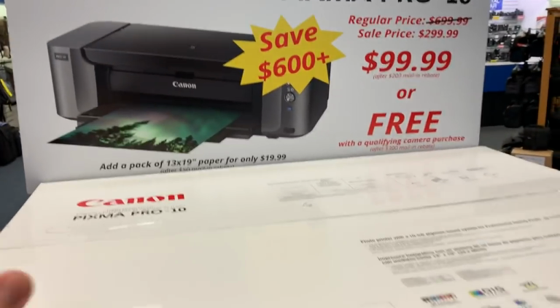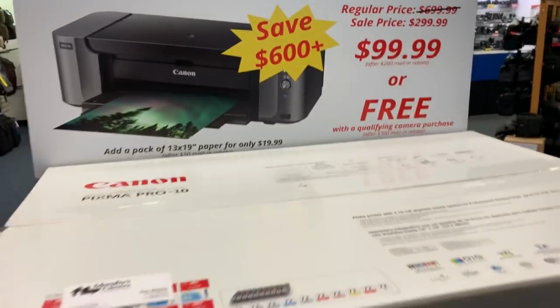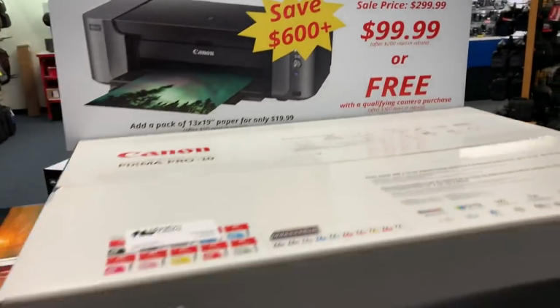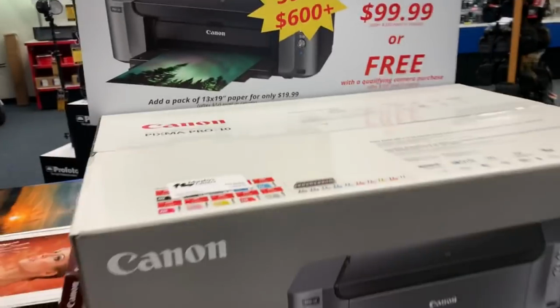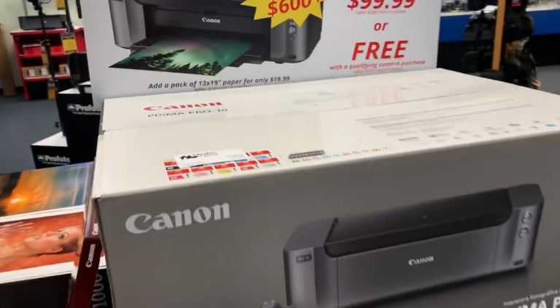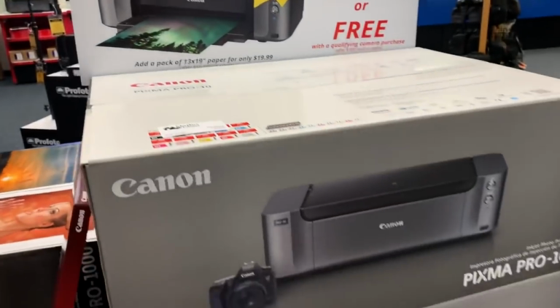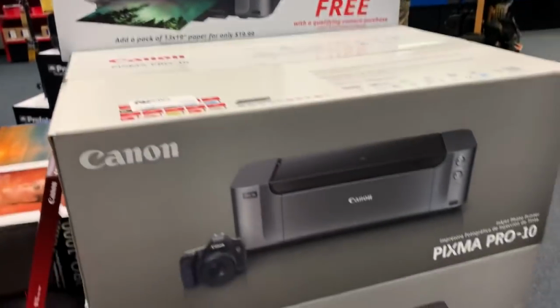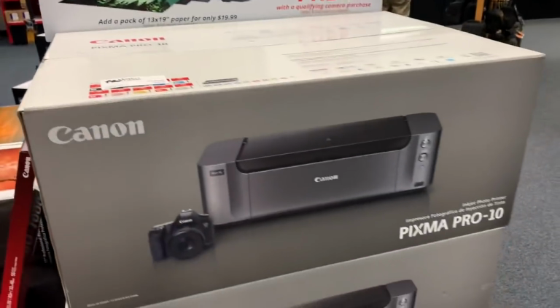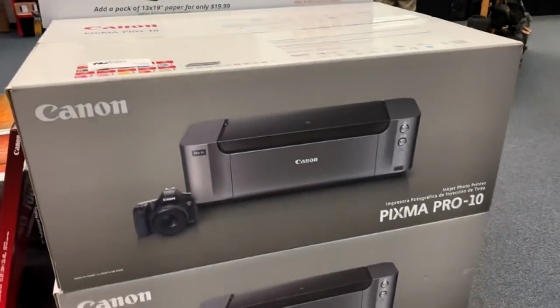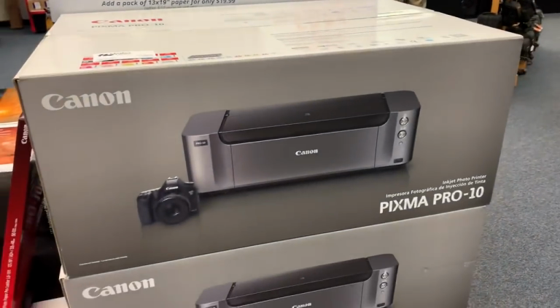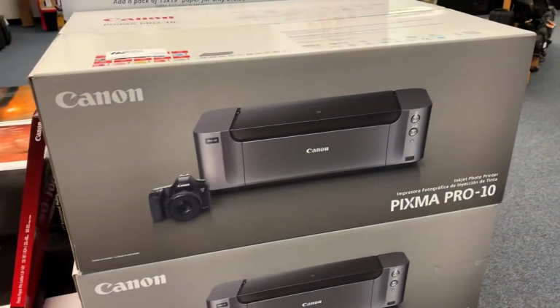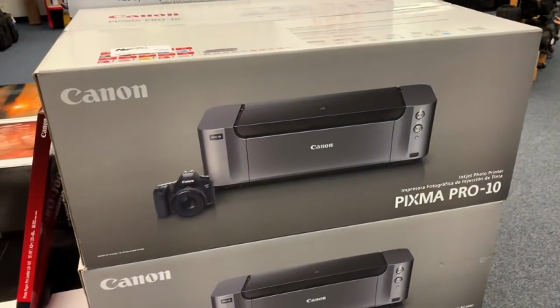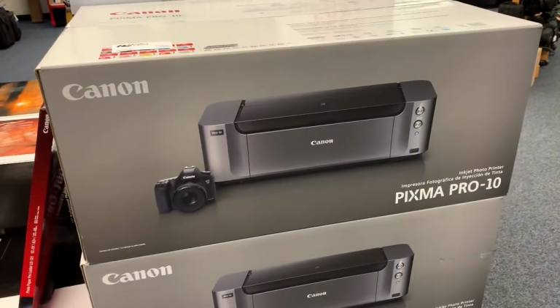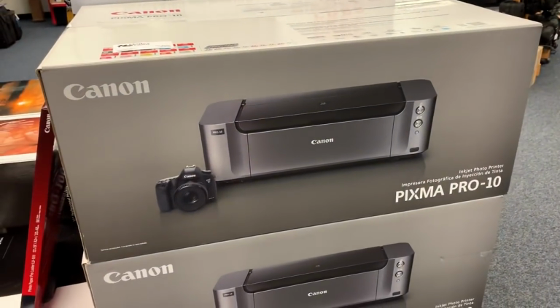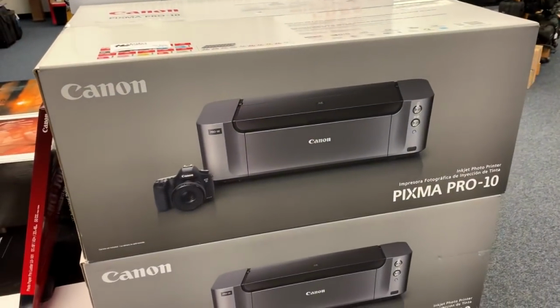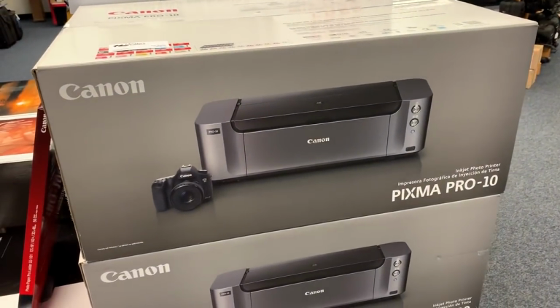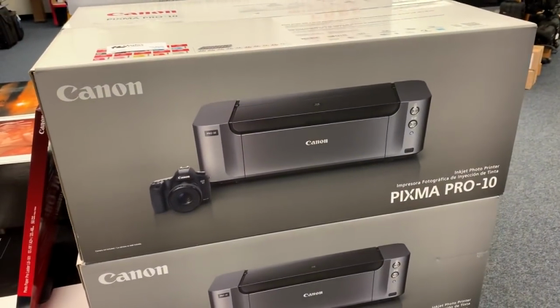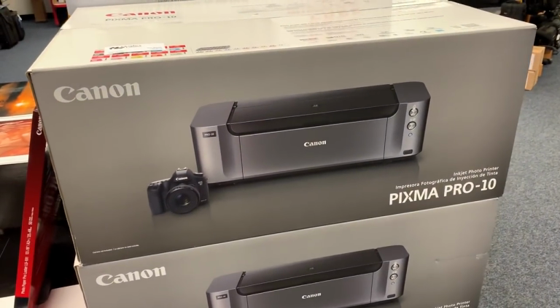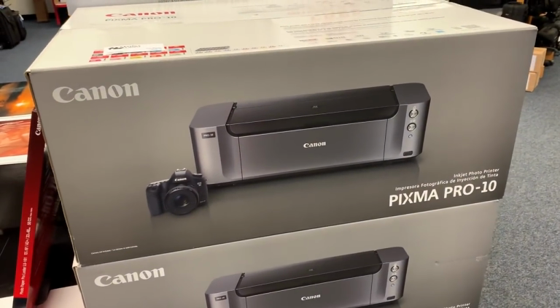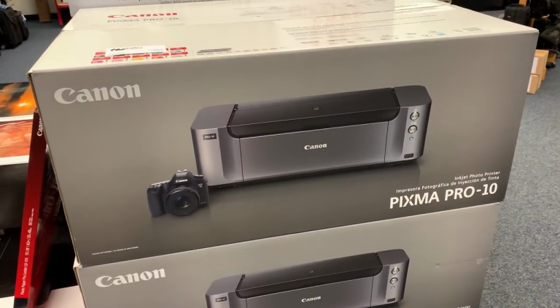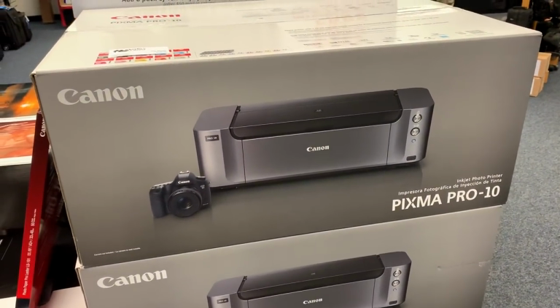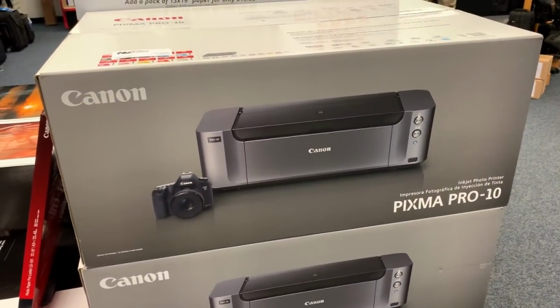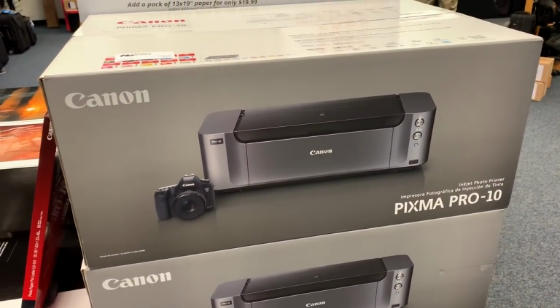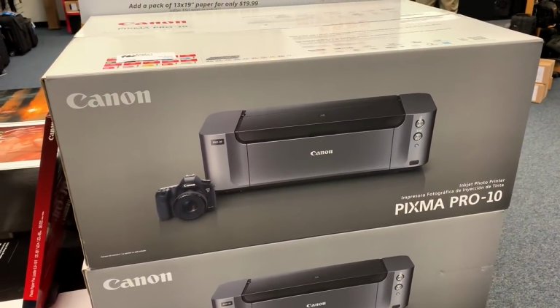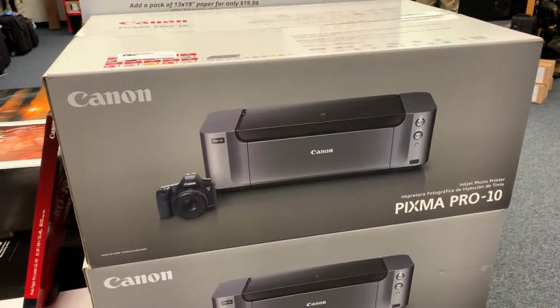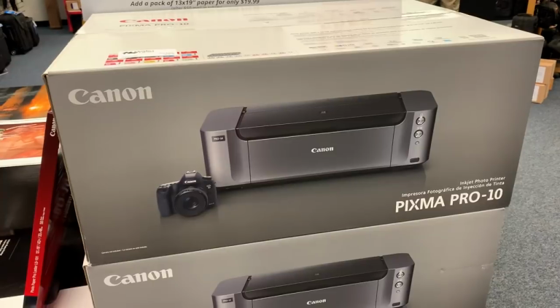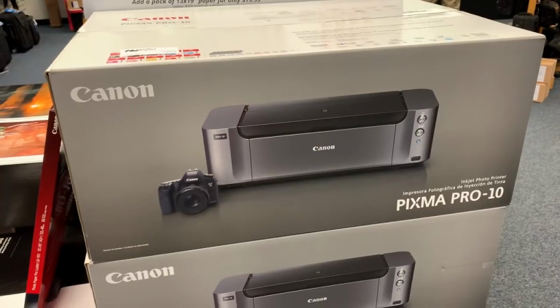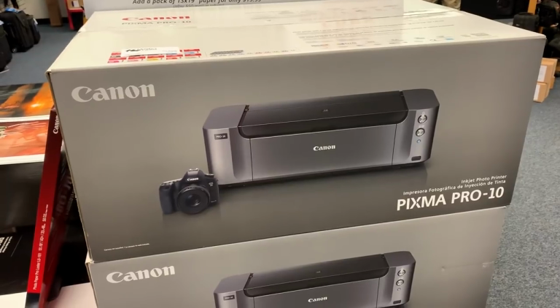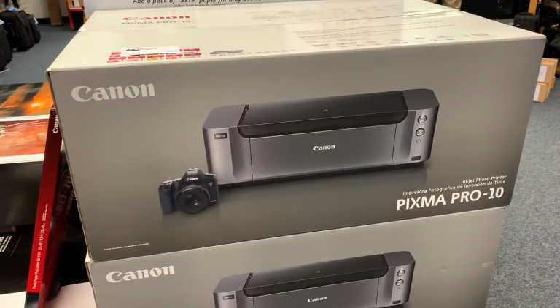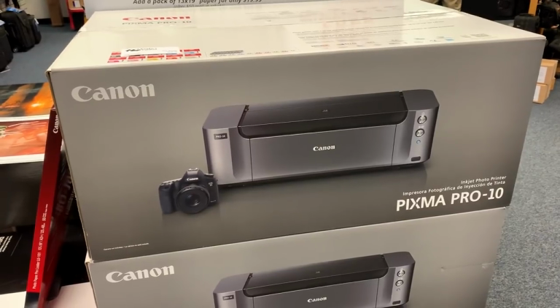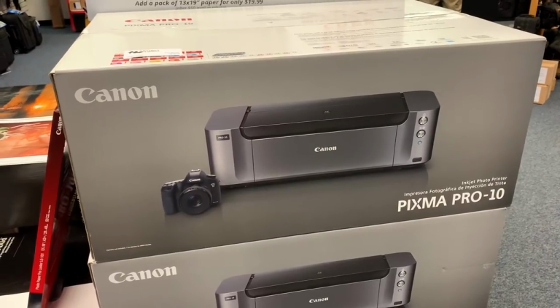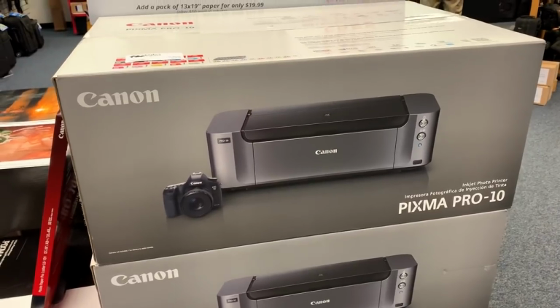This is the Canon PIXMA Pro 10 printer. $300 with a $200 rebate. It is a pigment printer.